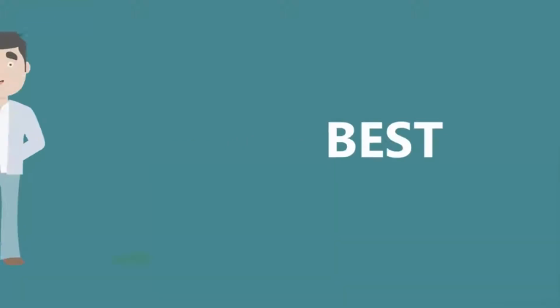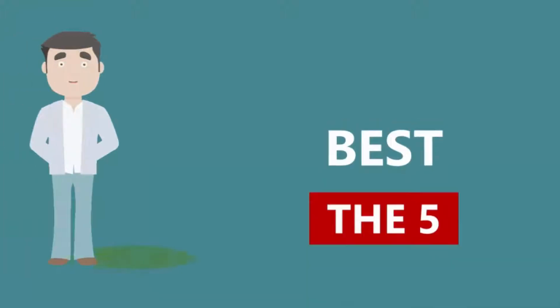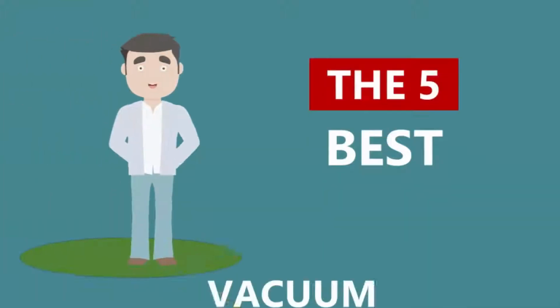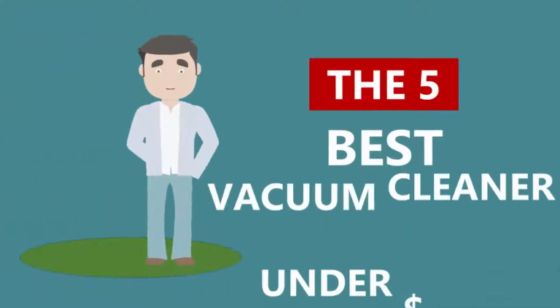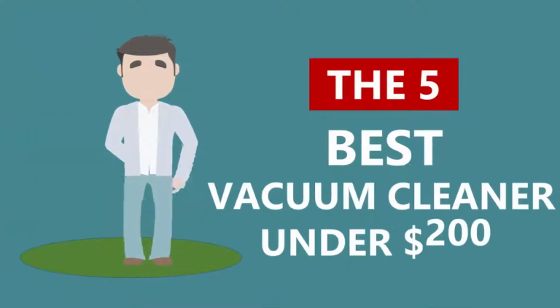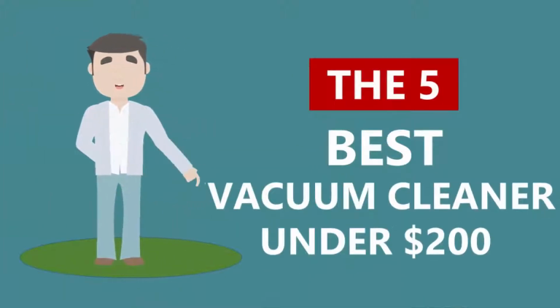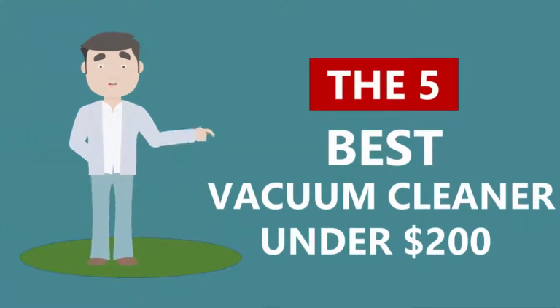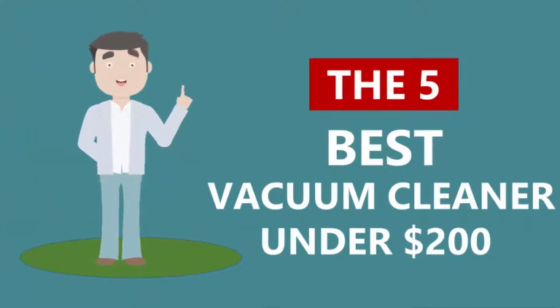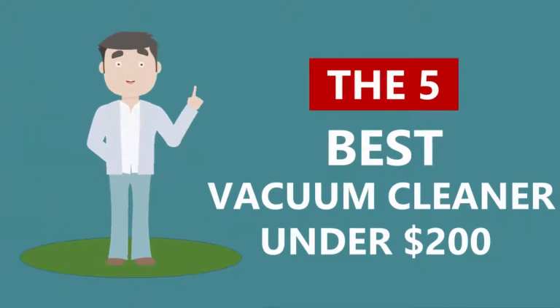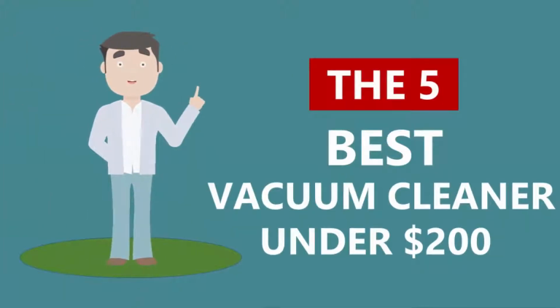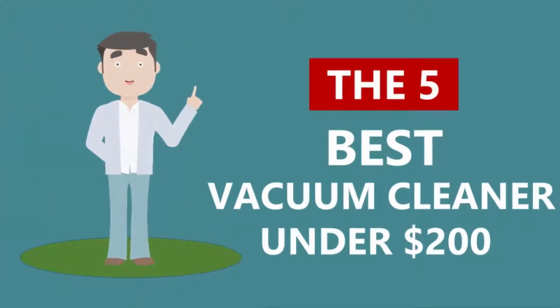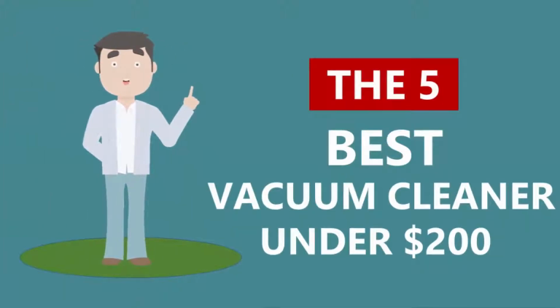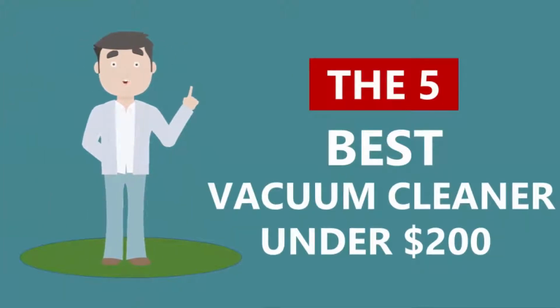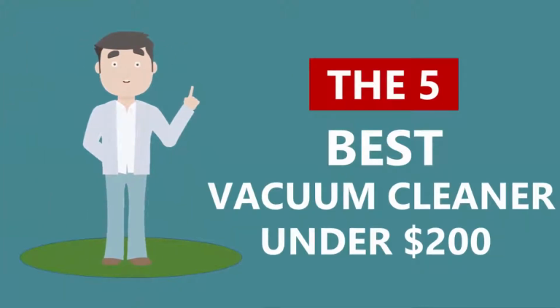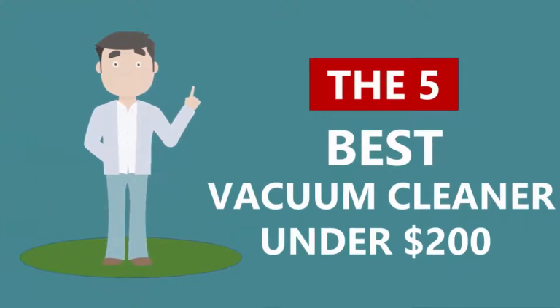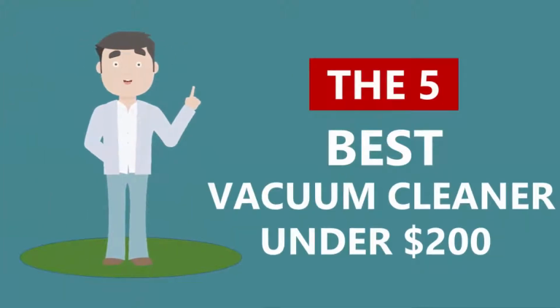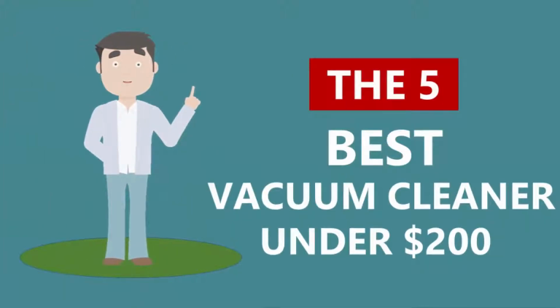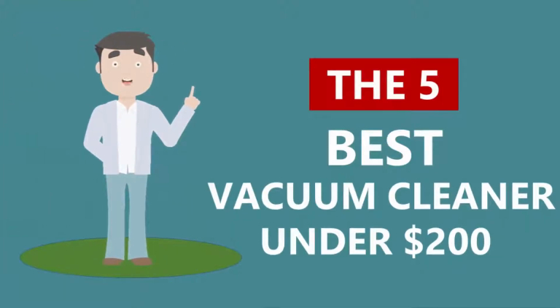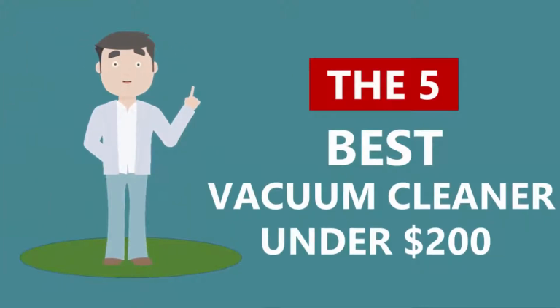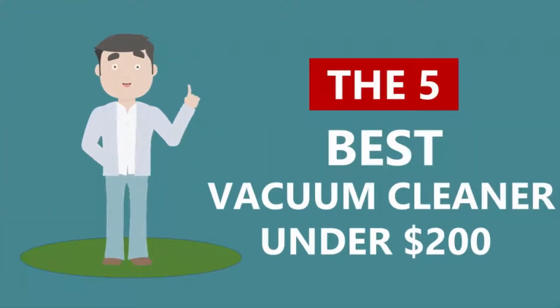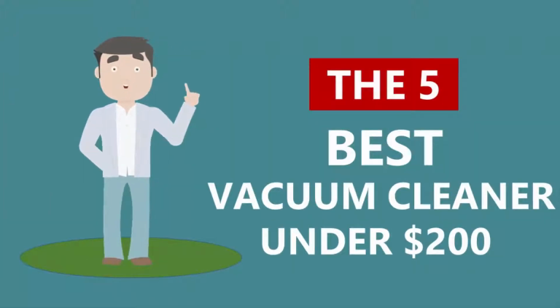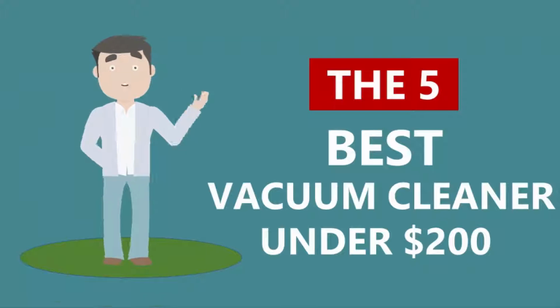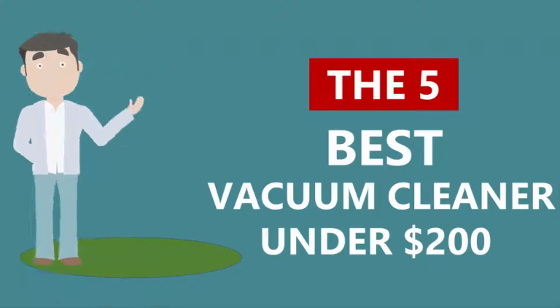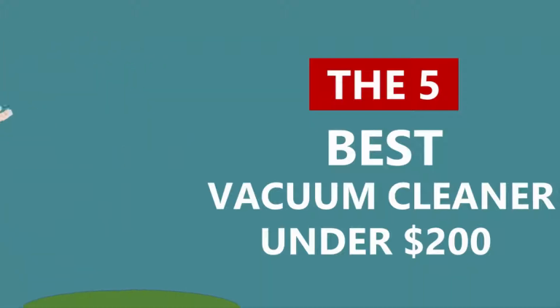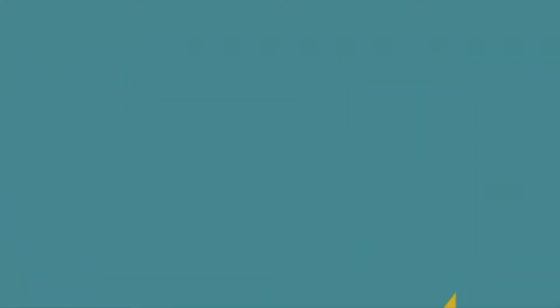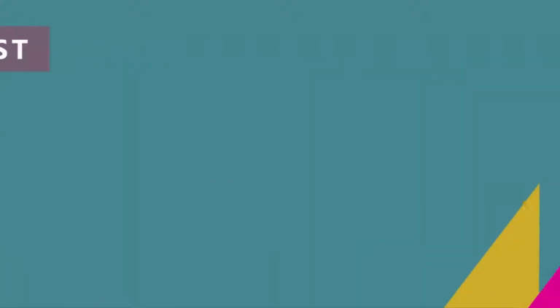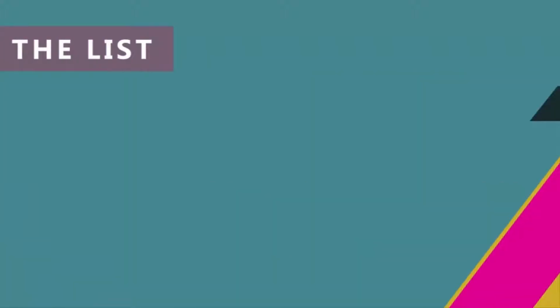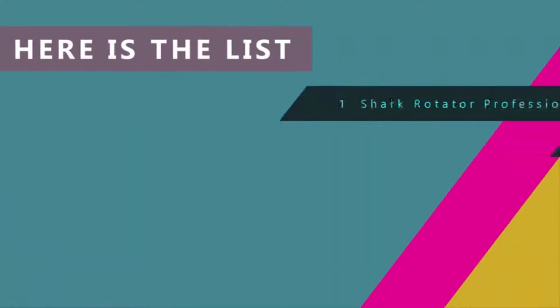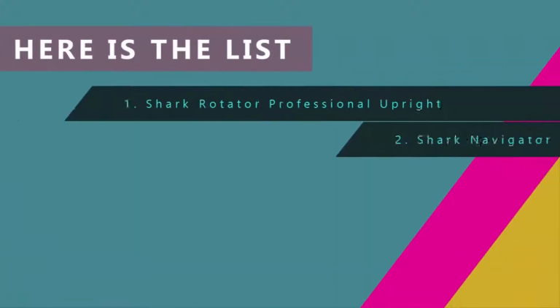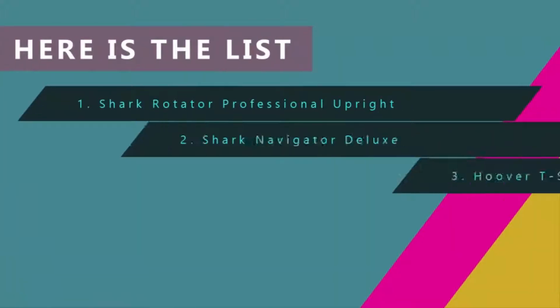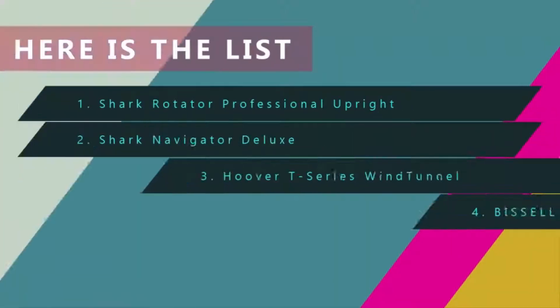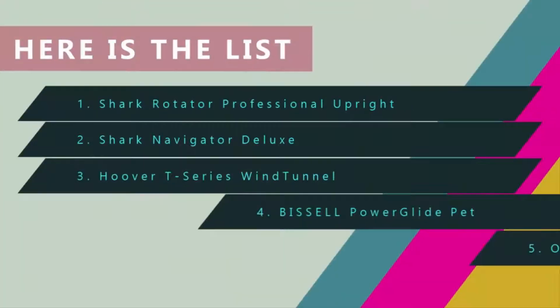Here we present the five best vacuum cleaners under $200. Let's get started with the list.